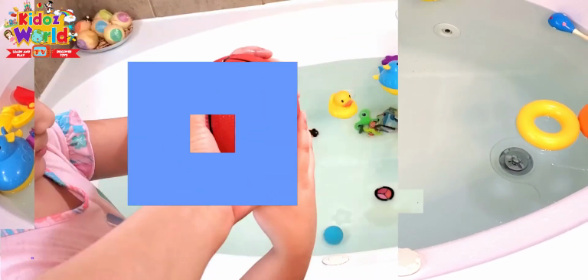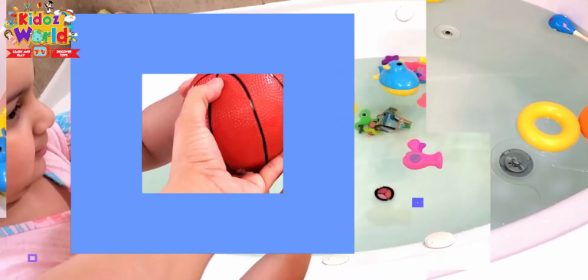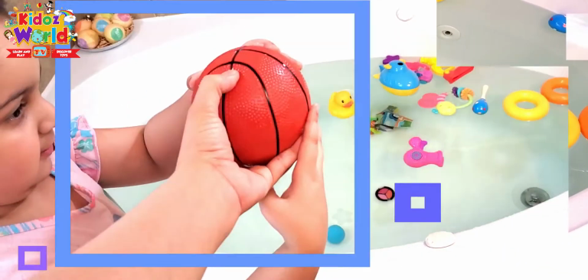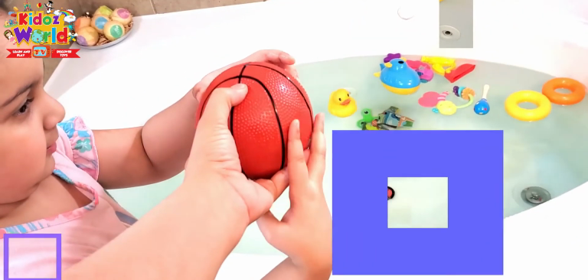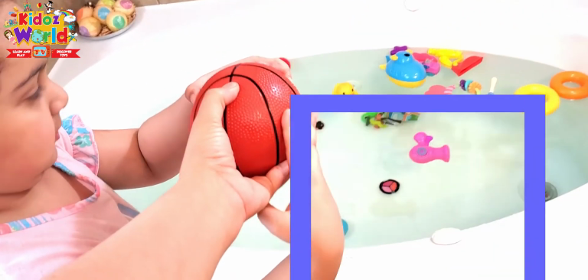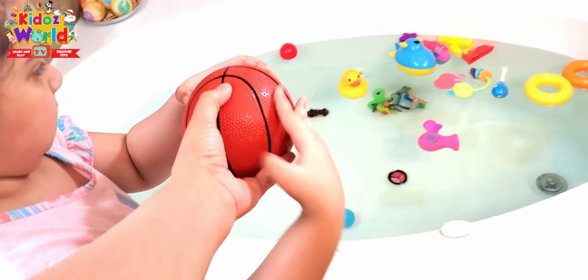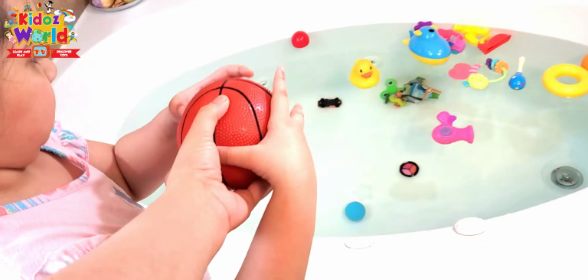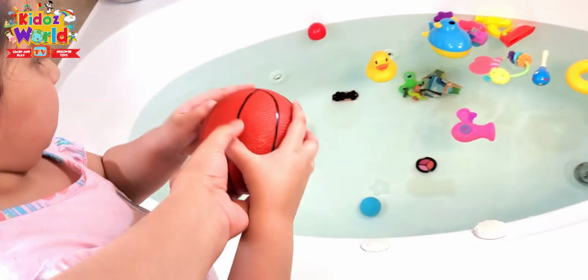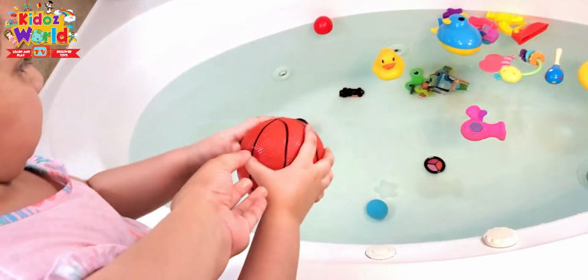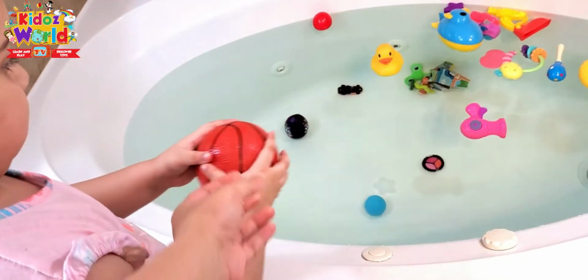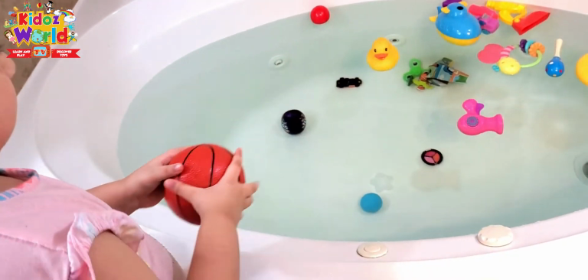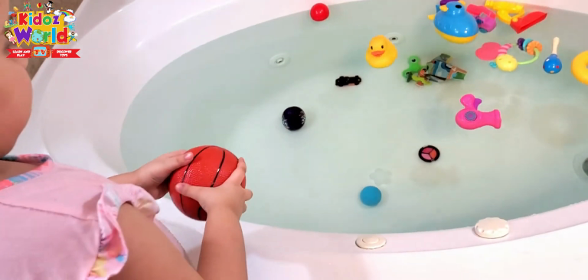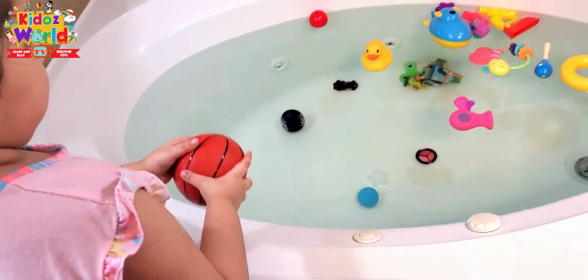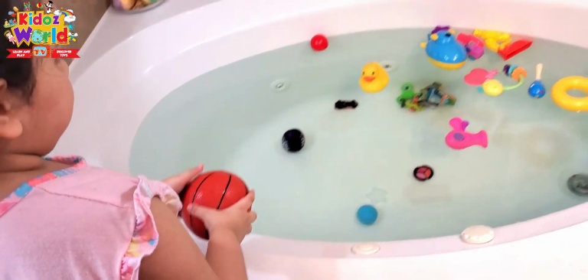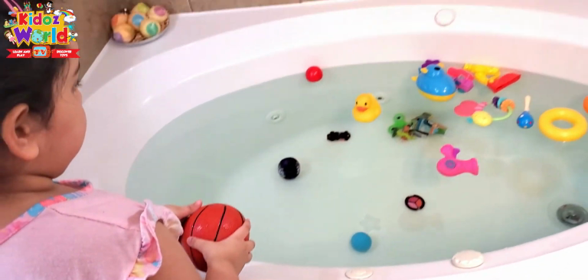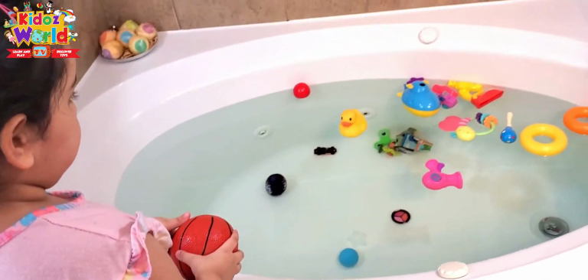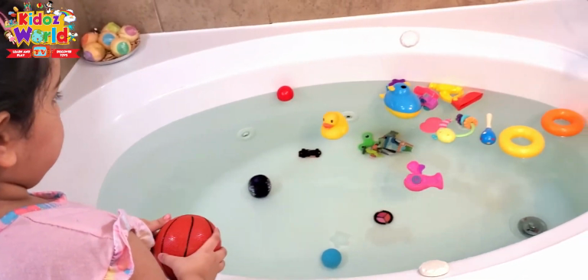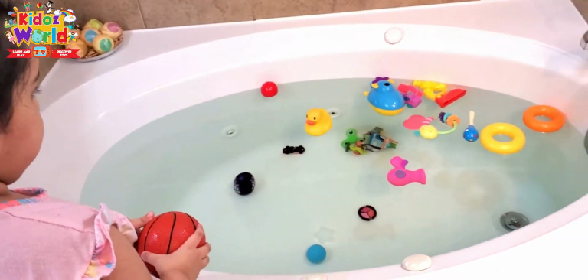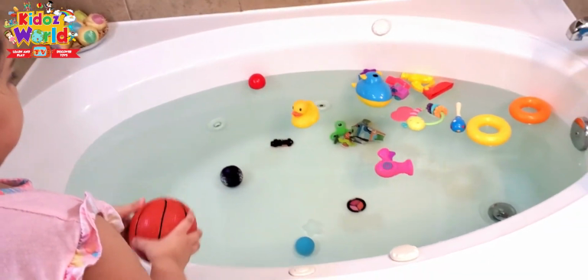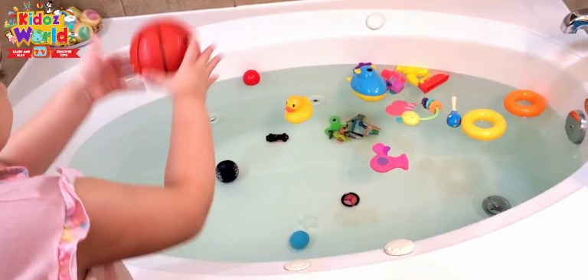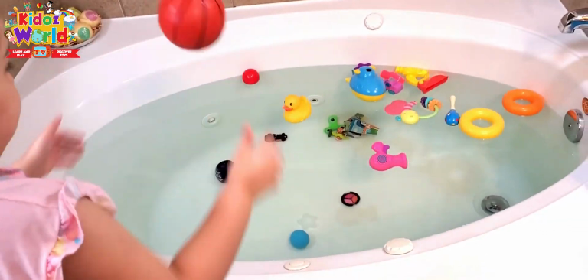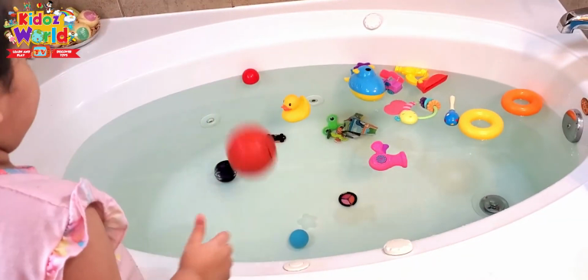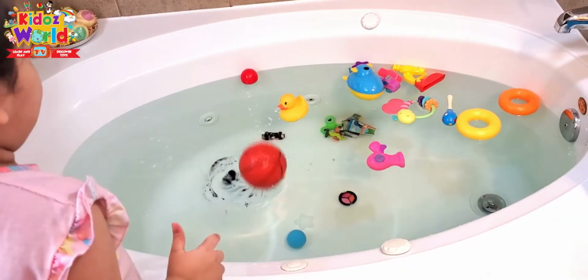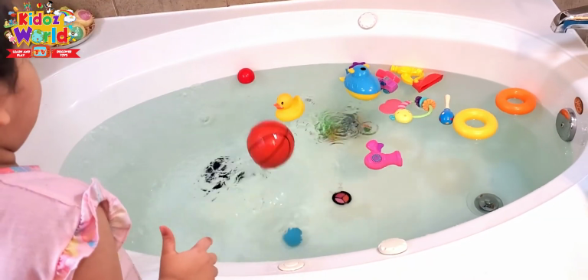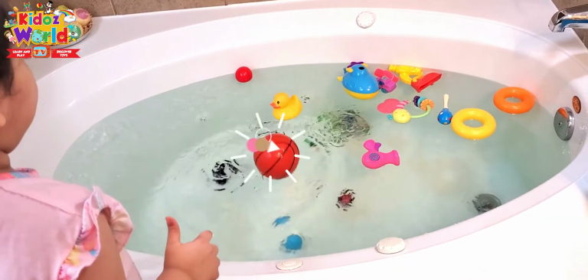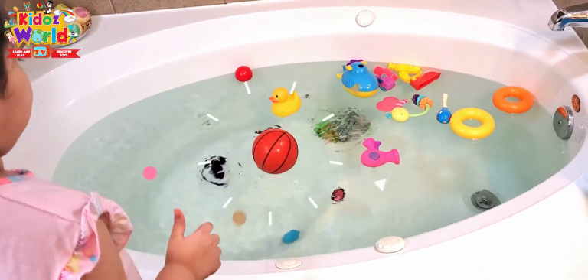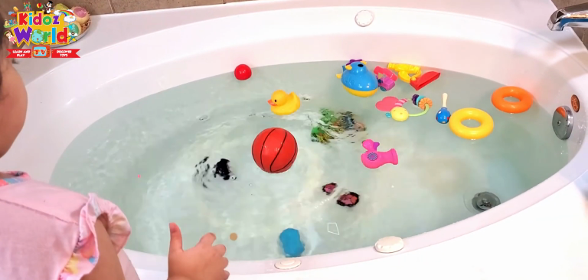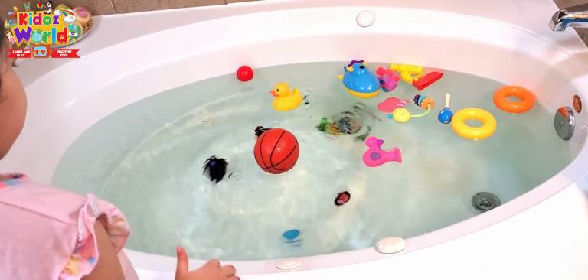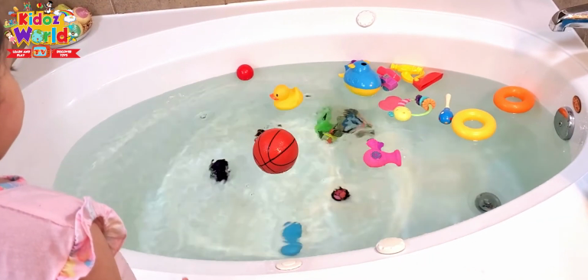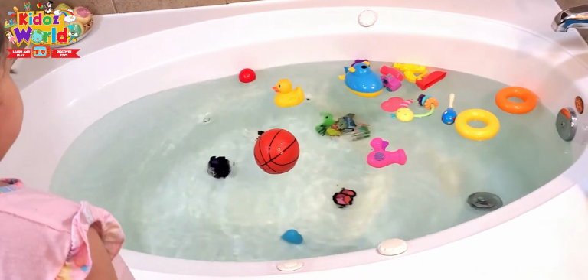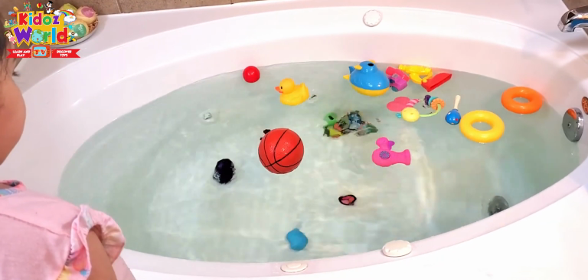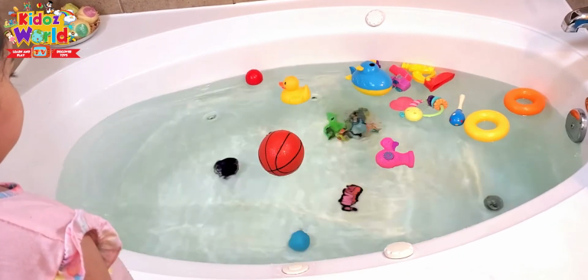Naya, do you want to throw the ball and see if it's gonna sink or float? Wow, it's floating!